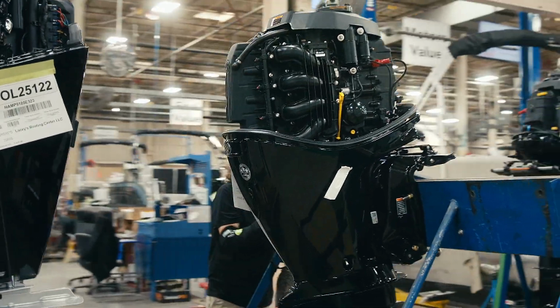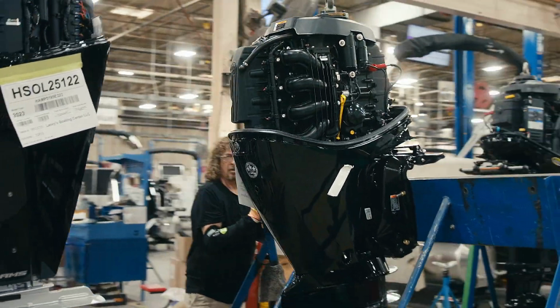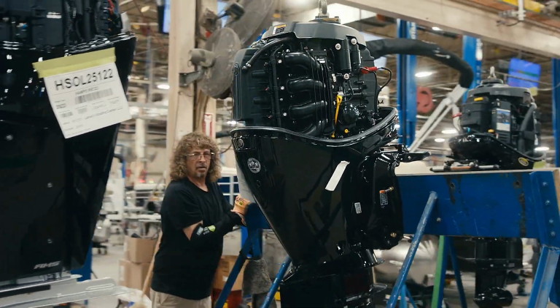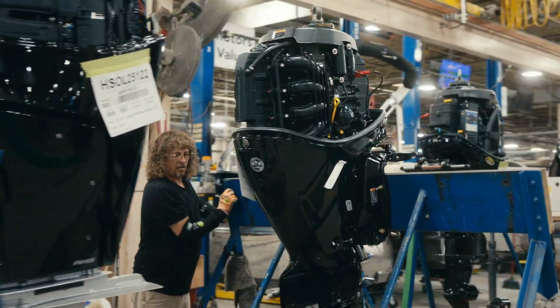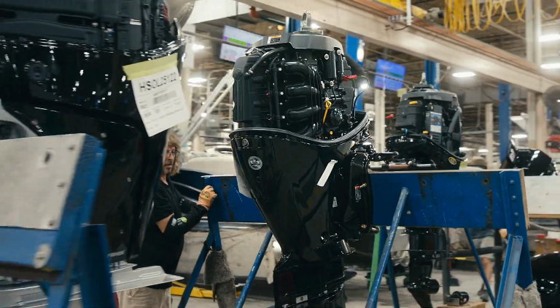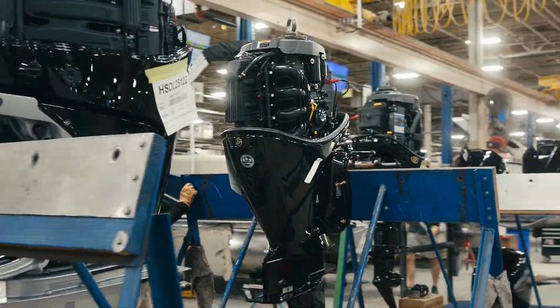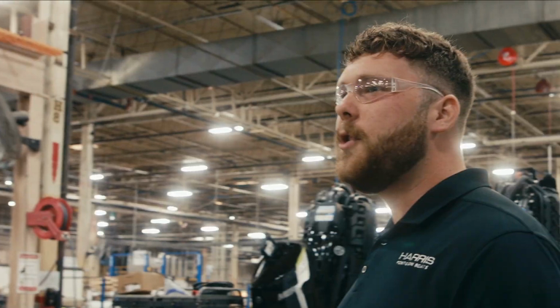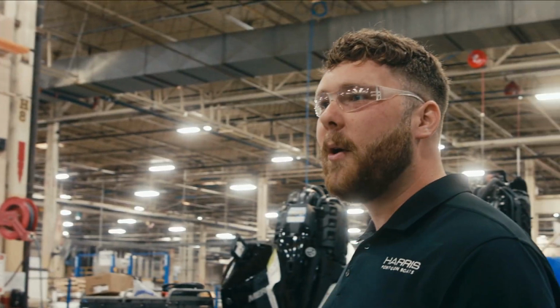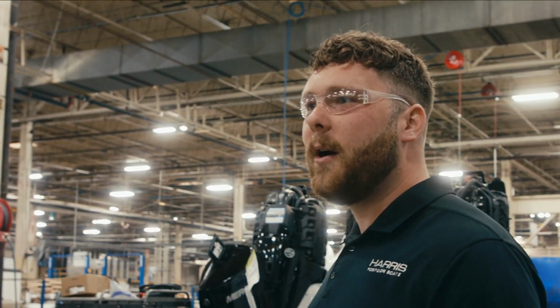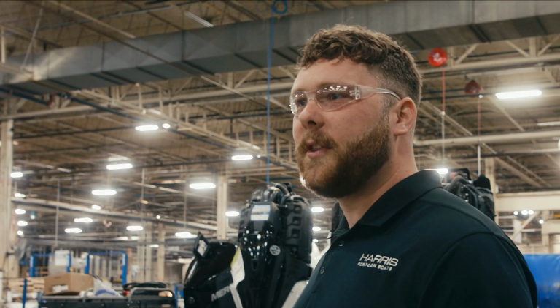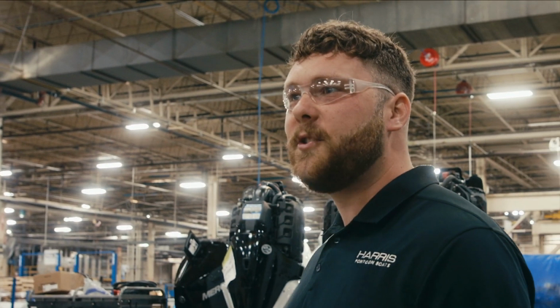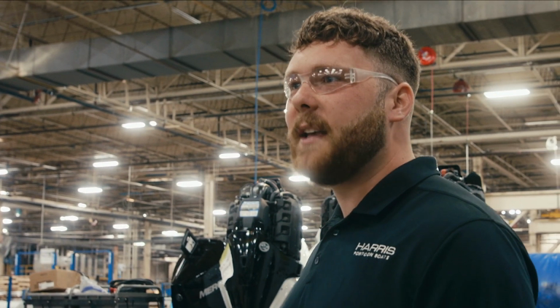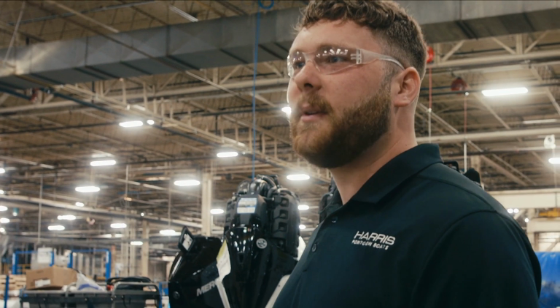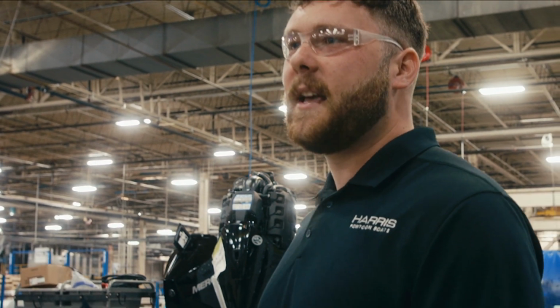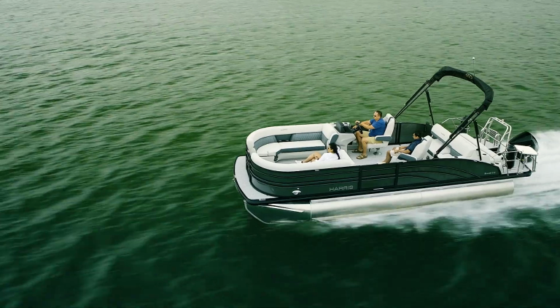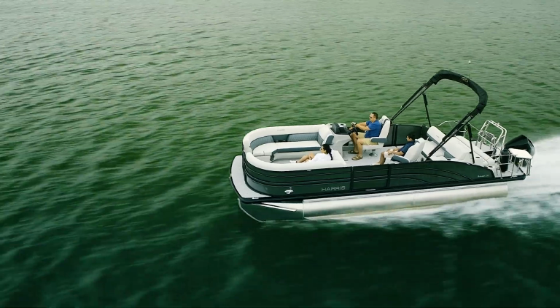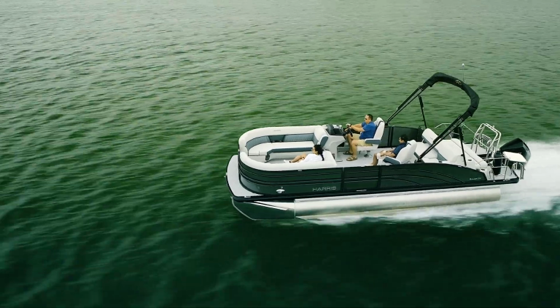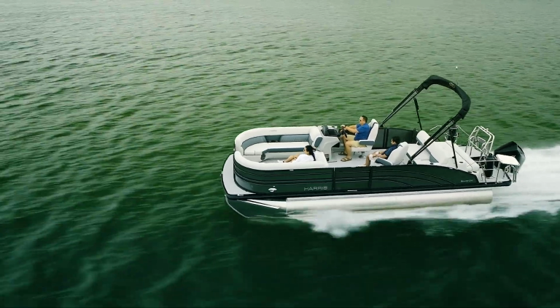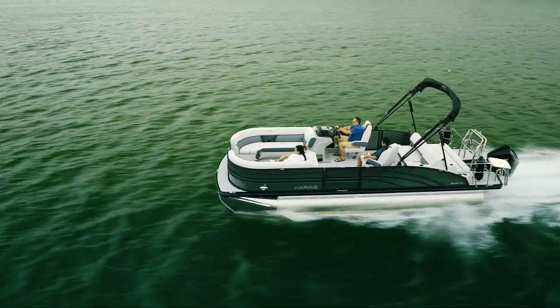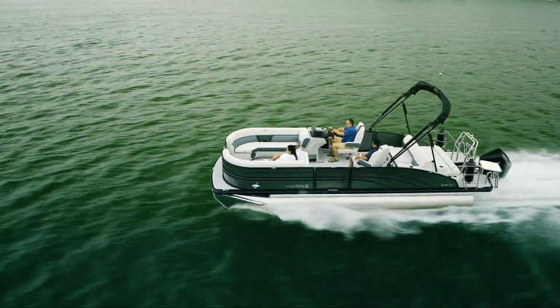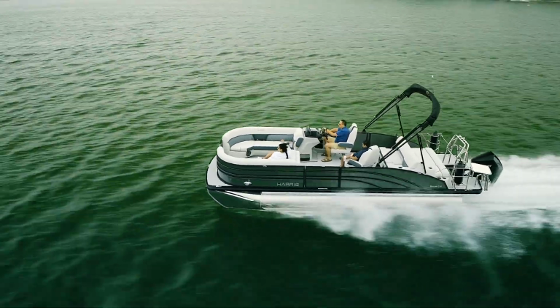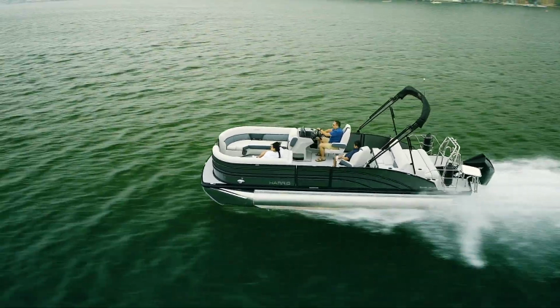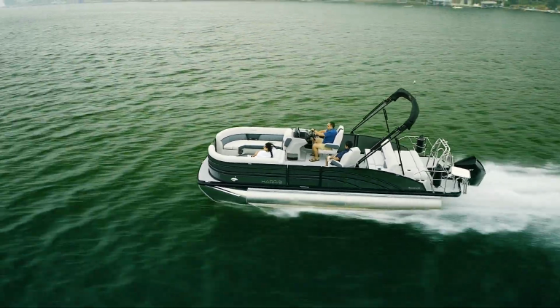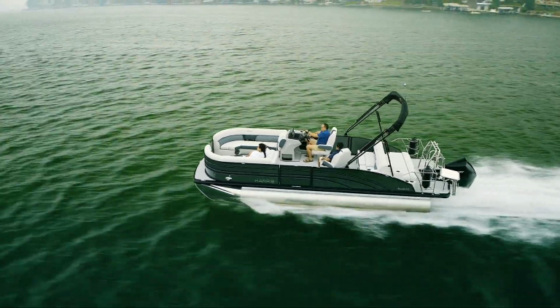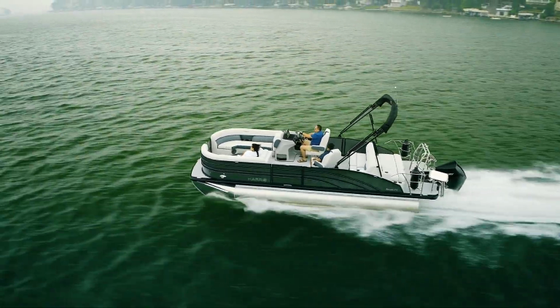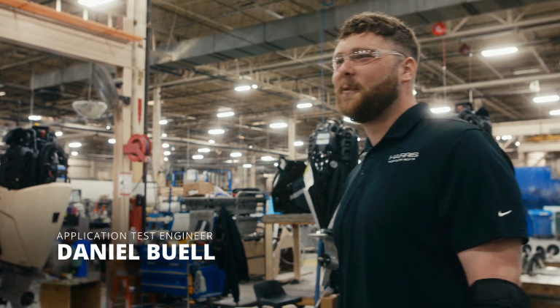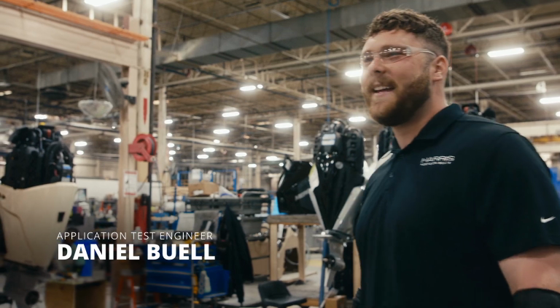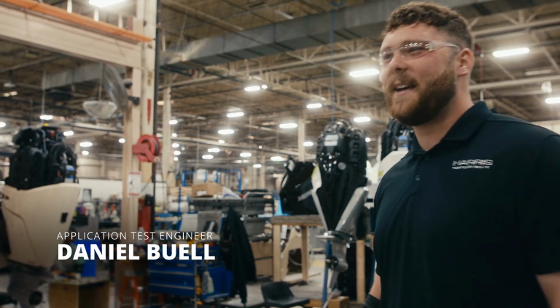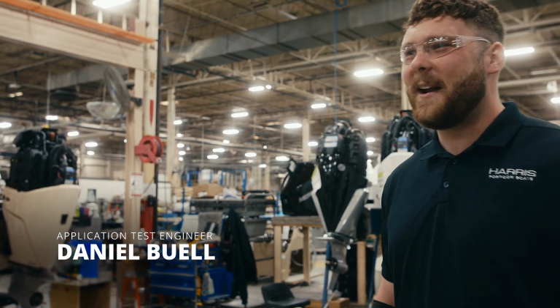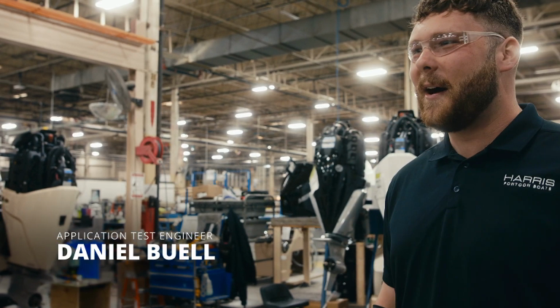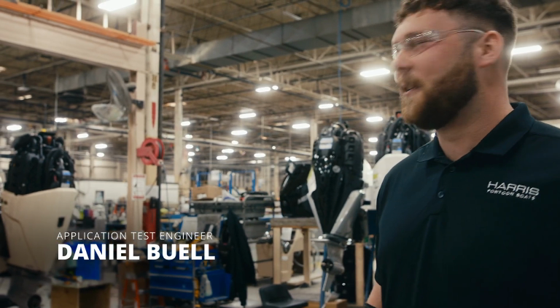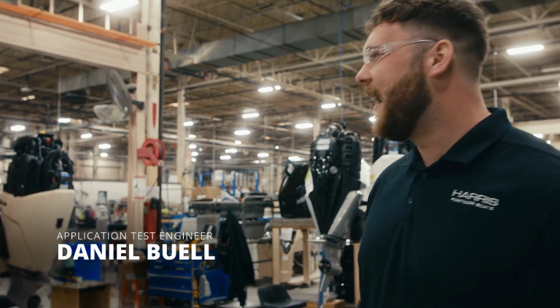When we took a new boat out with a new chassis with these engines on it, it put a huge smile on my face. It was one of the most fun days I've had on the water for a while.